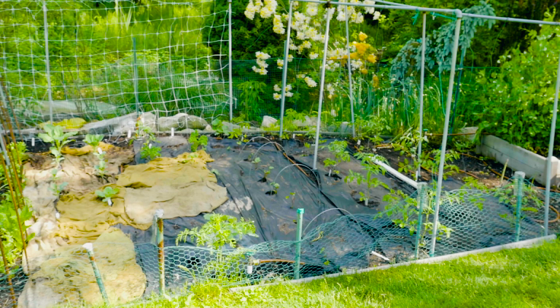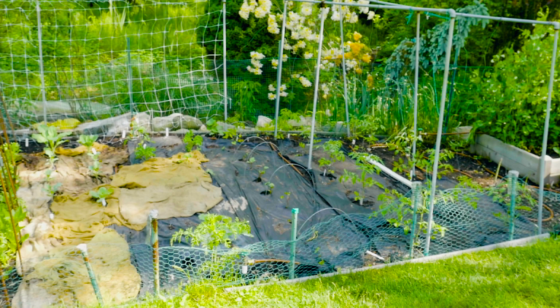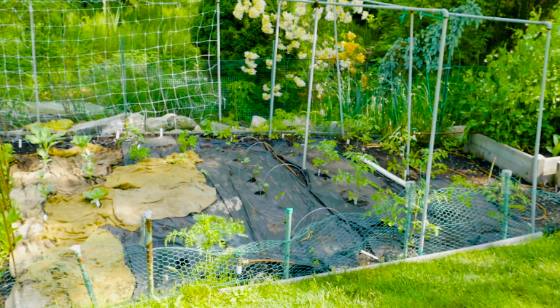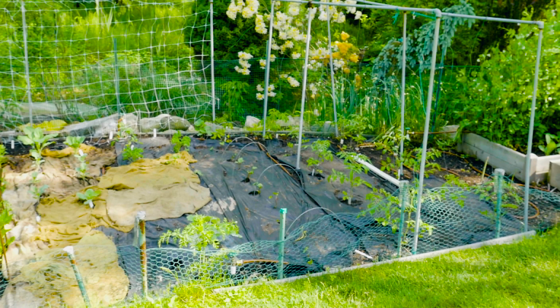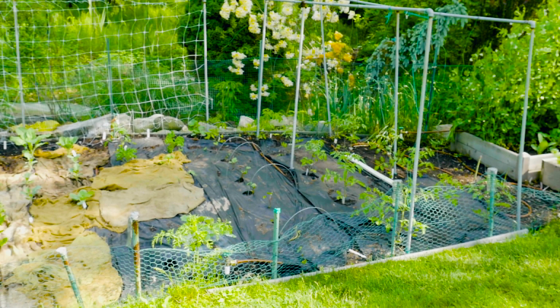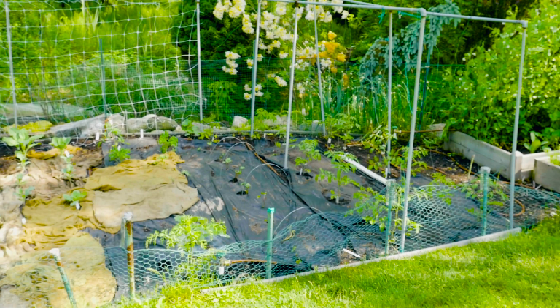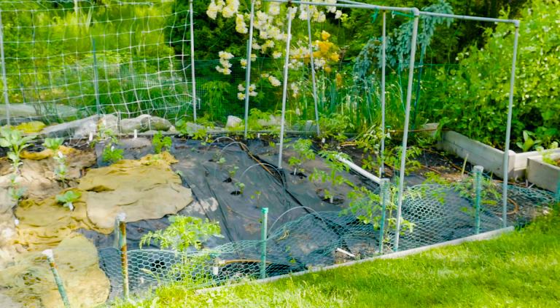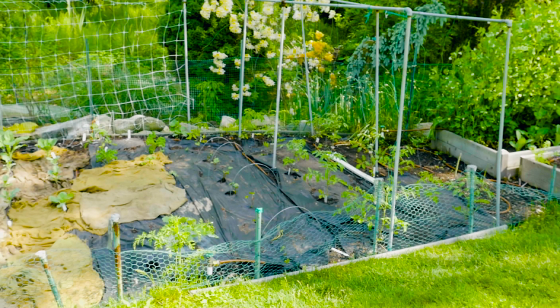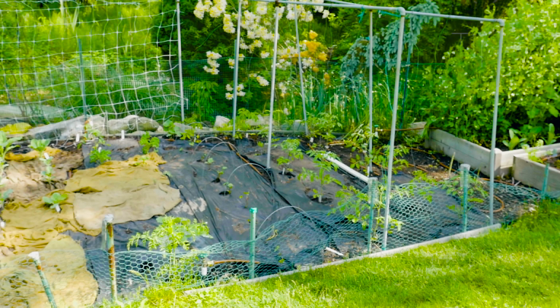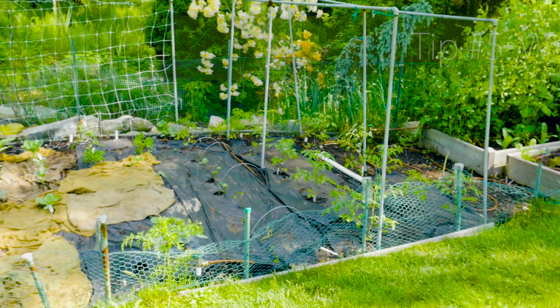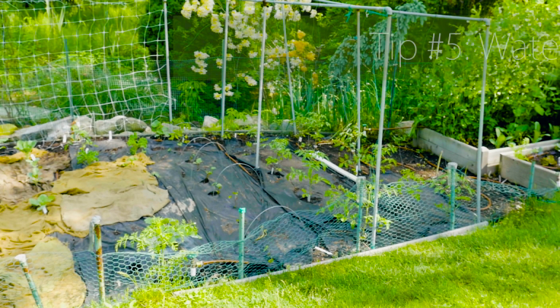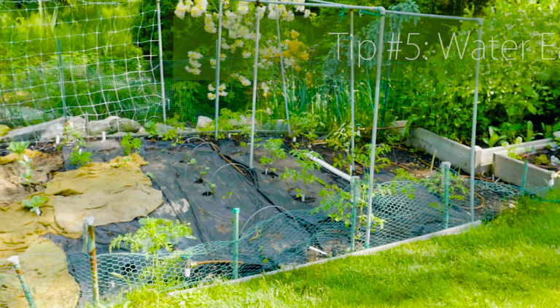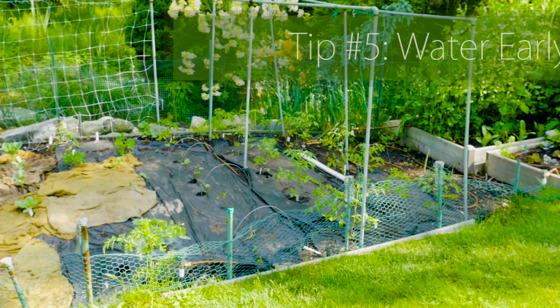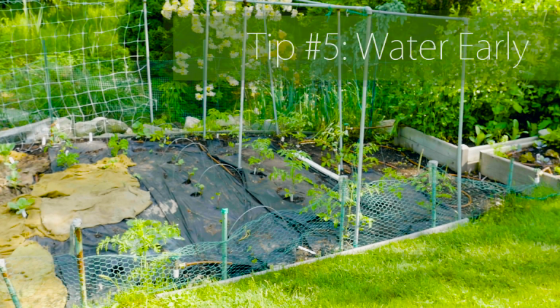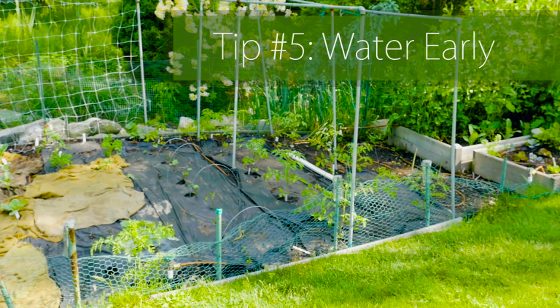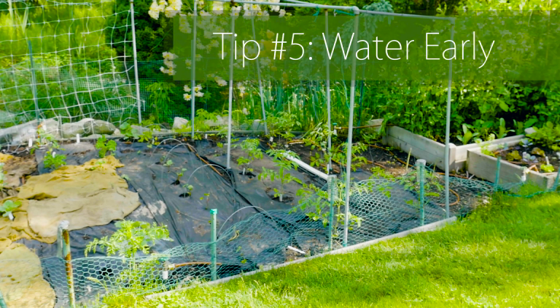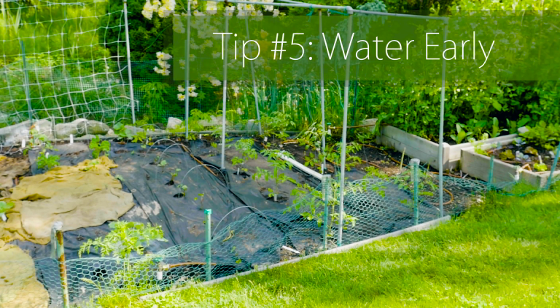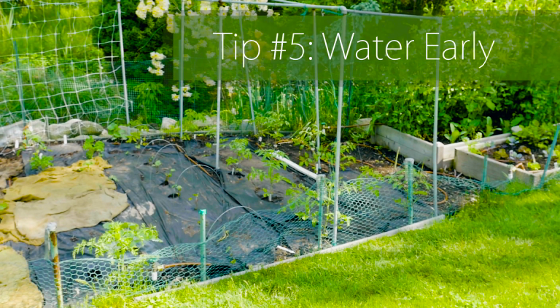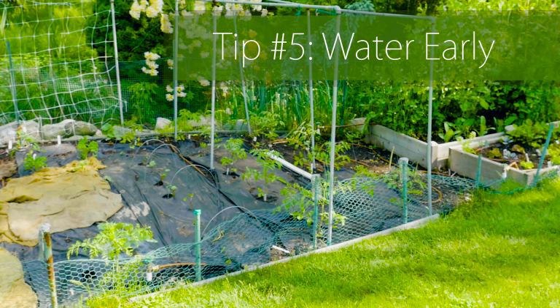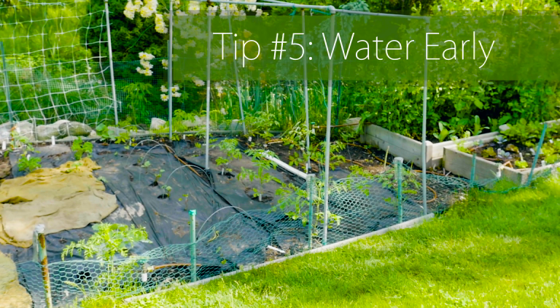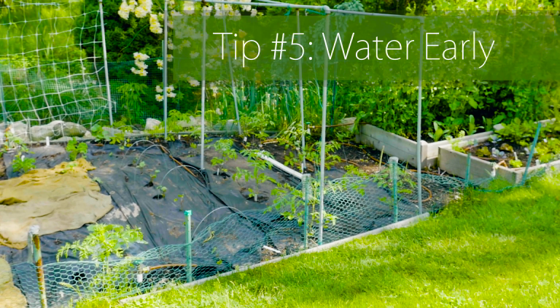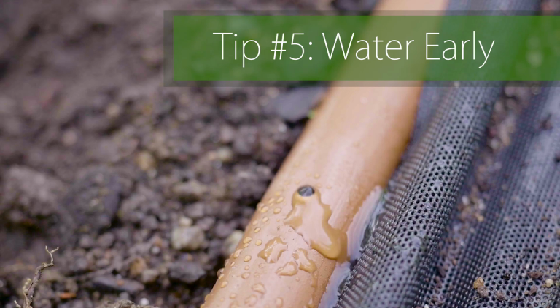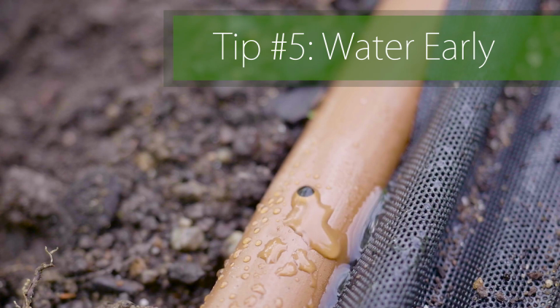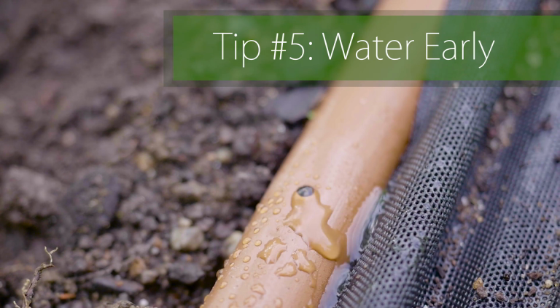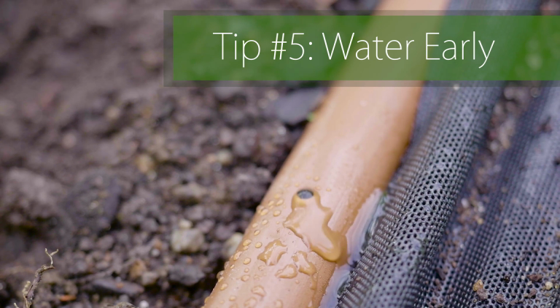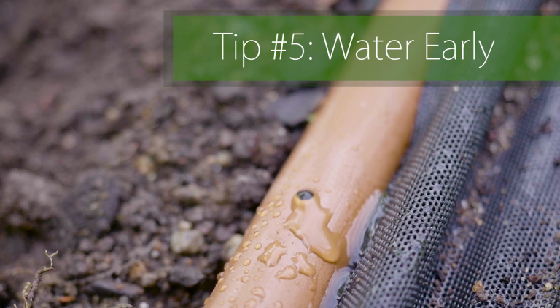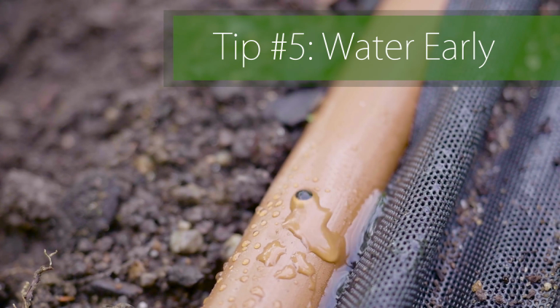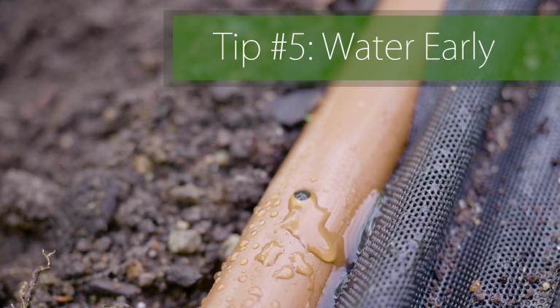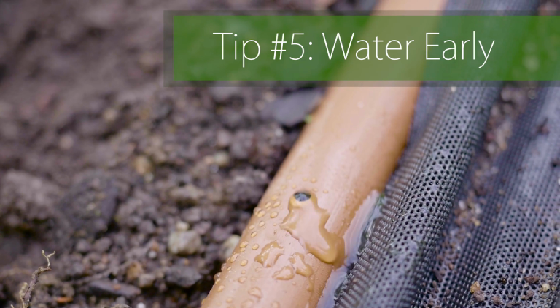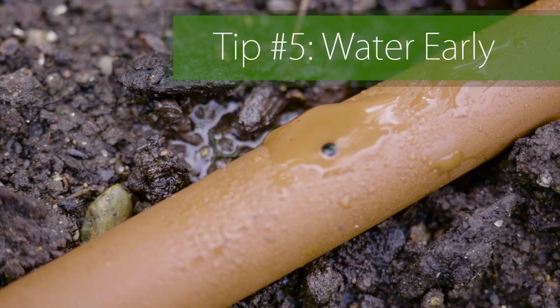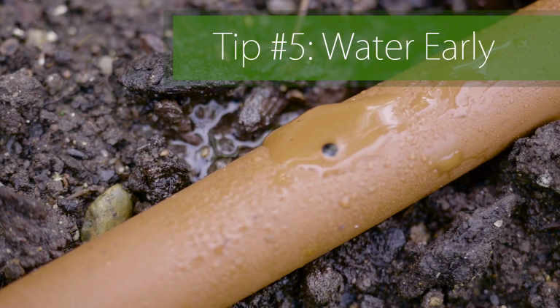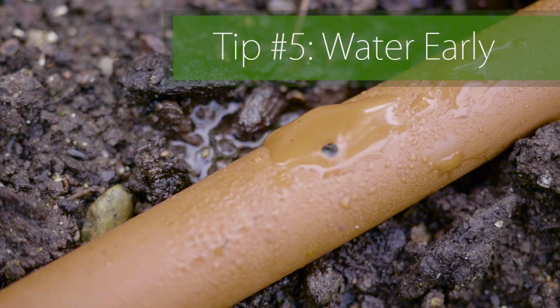Water your tomatoes early in the morning. Try not to get the leaves wet, and if you can, use drip irrigation.